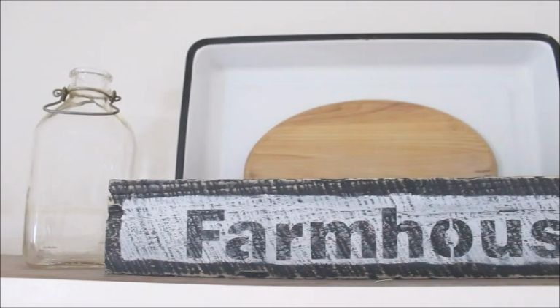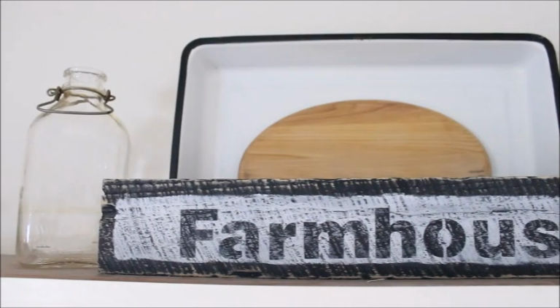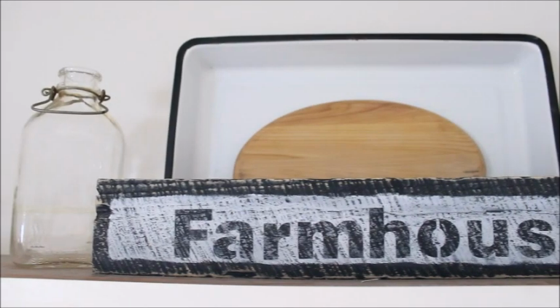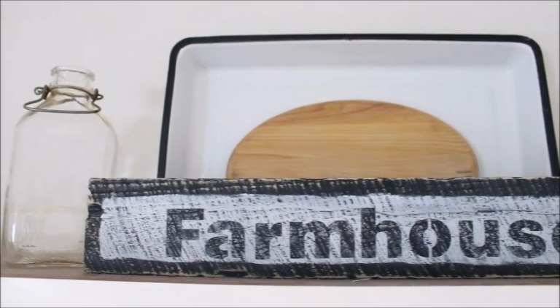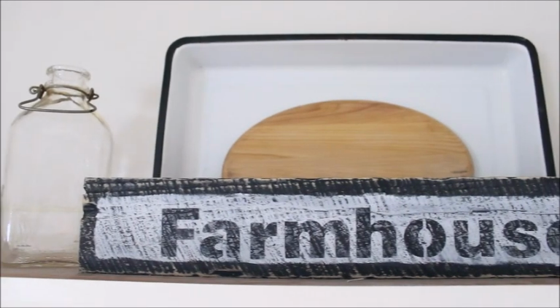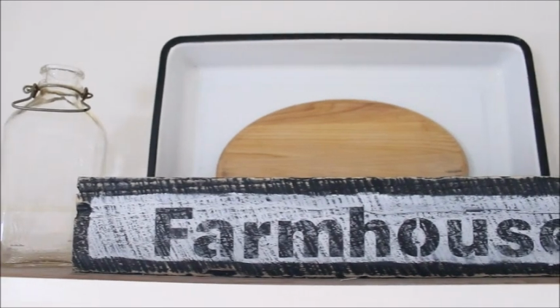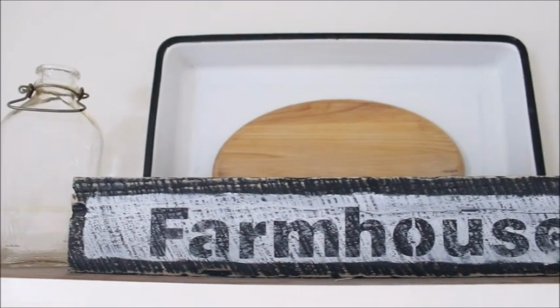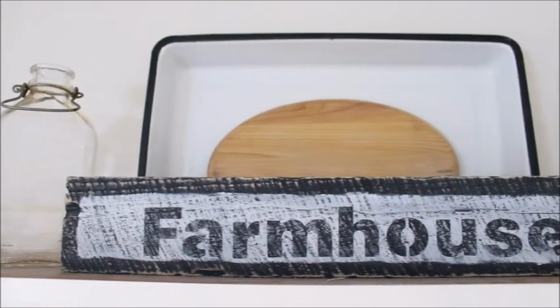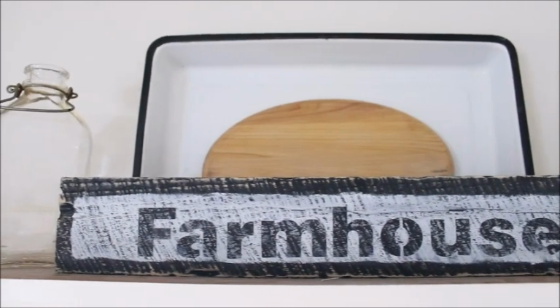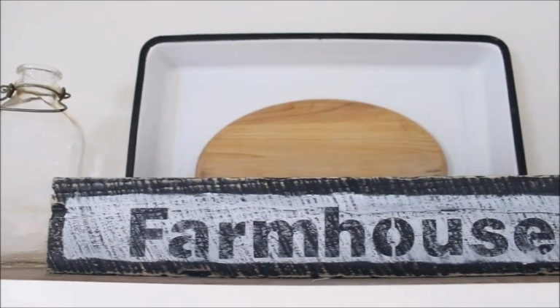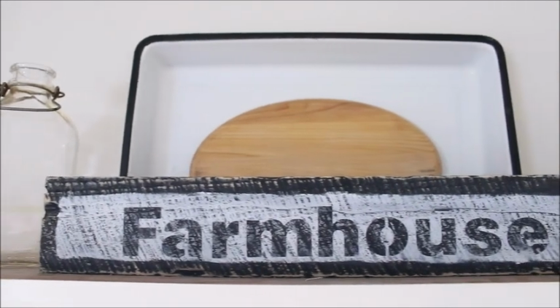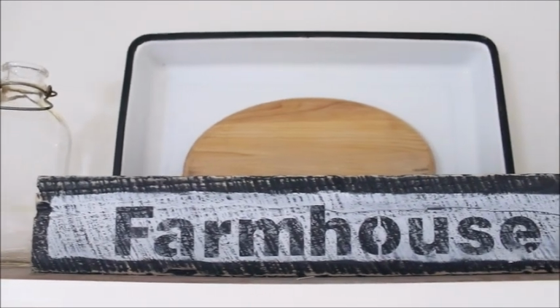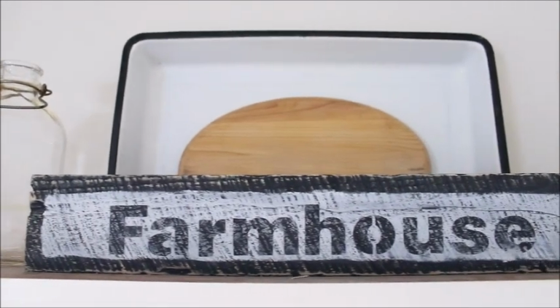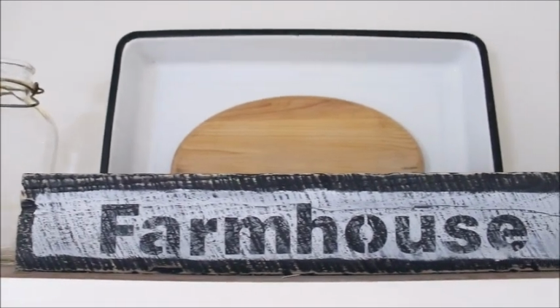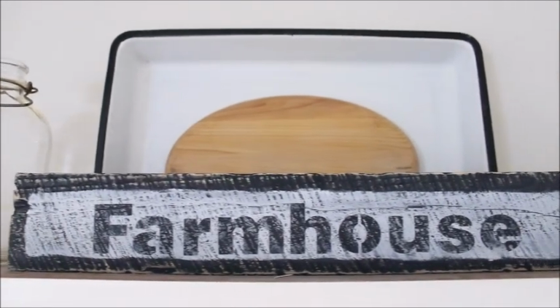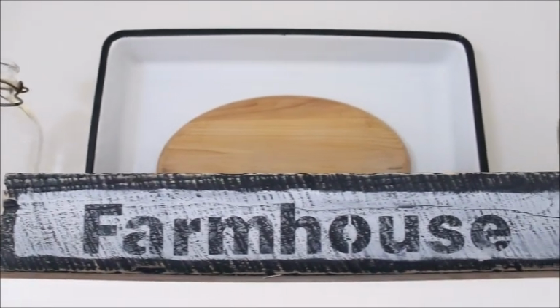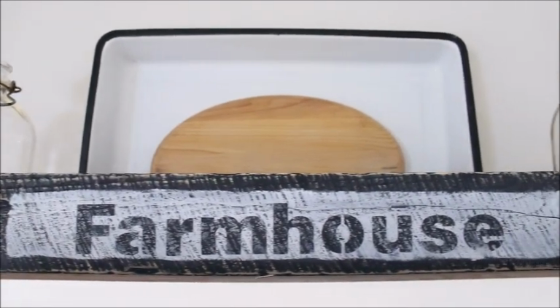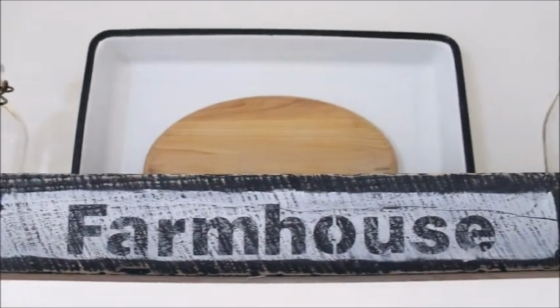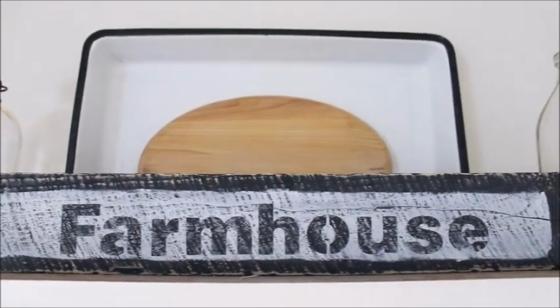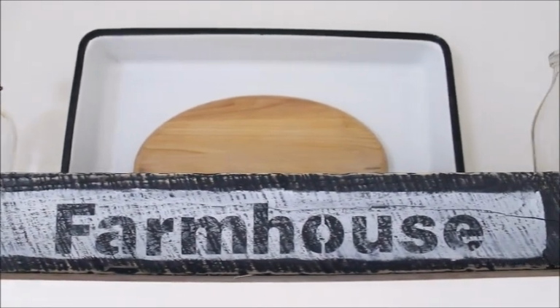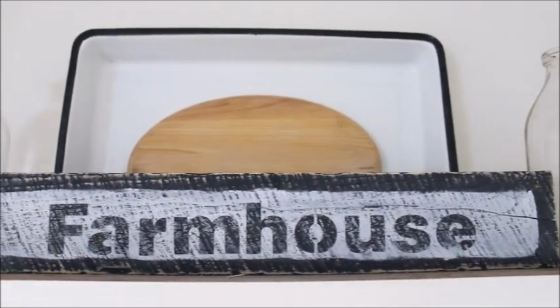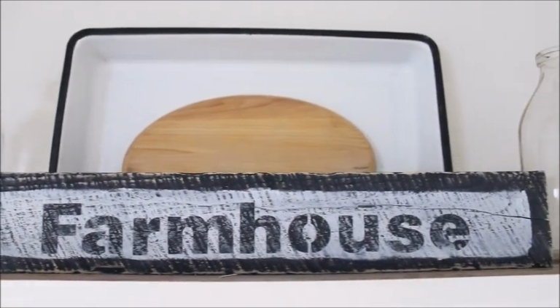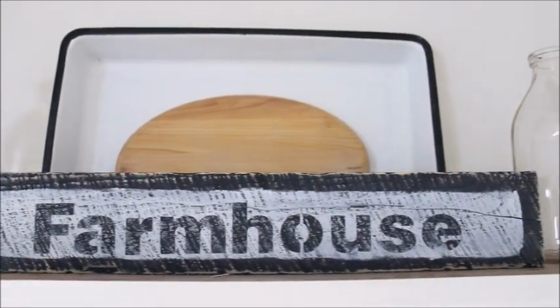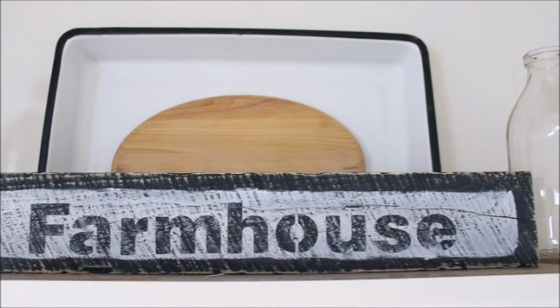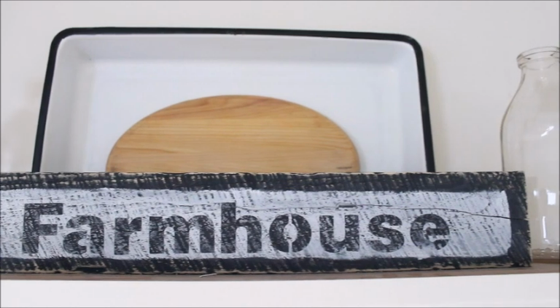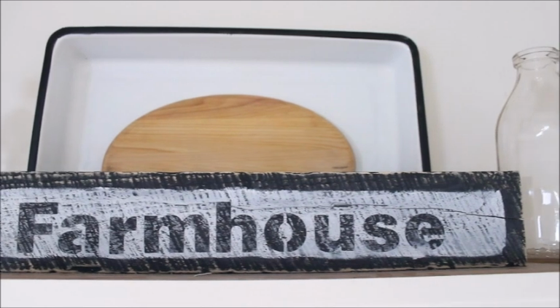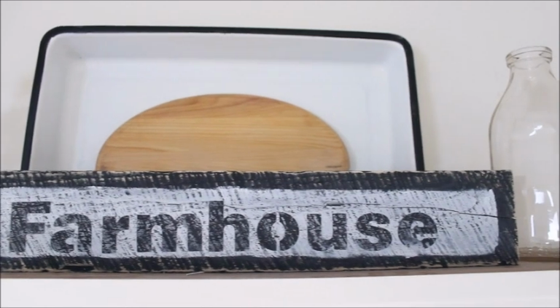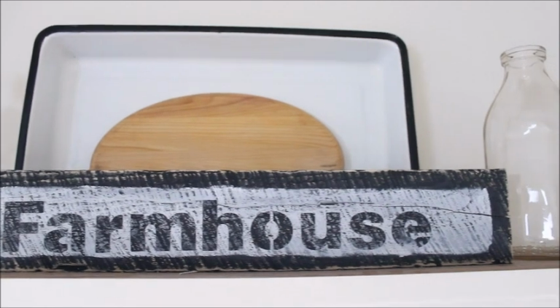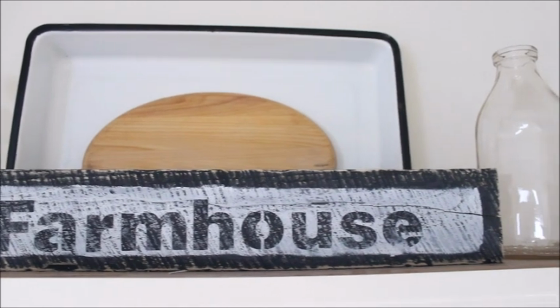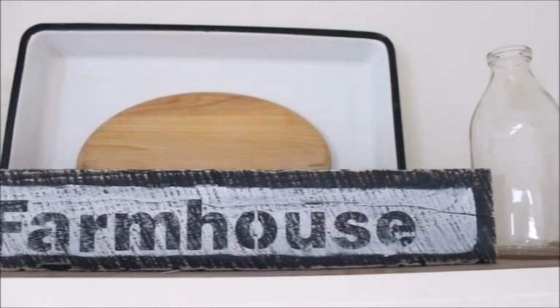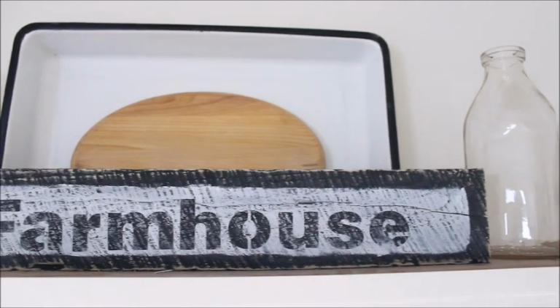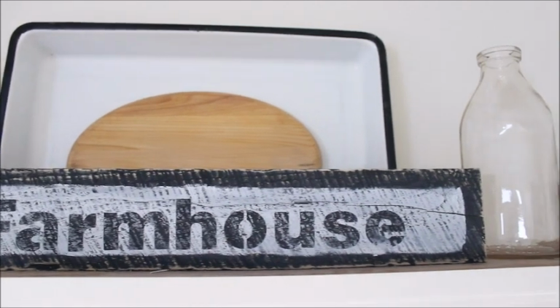Hi everyone and welcome back to Happy at Home. Today I'd like to share with you how I made this rustic farmhouse sign for my kitchen.